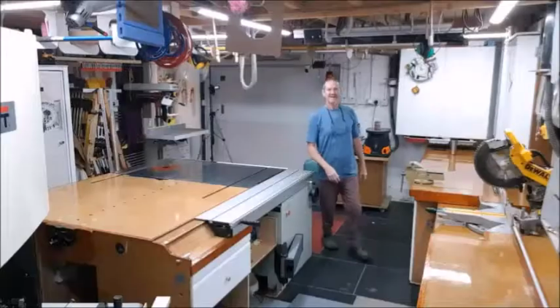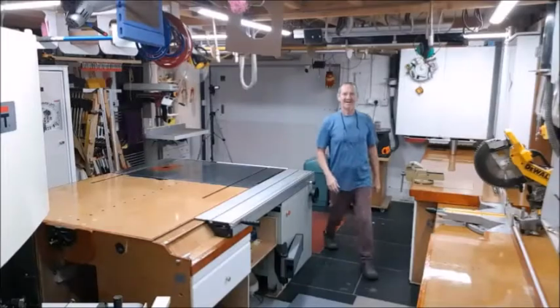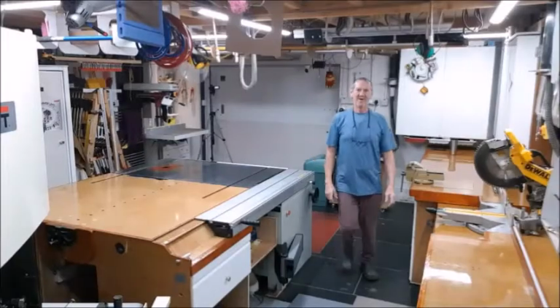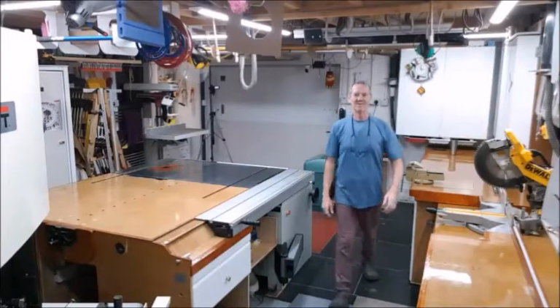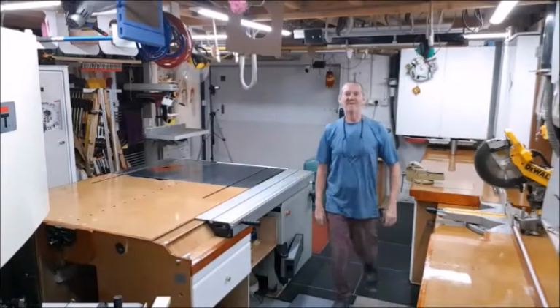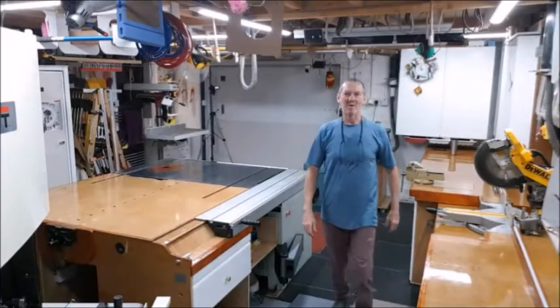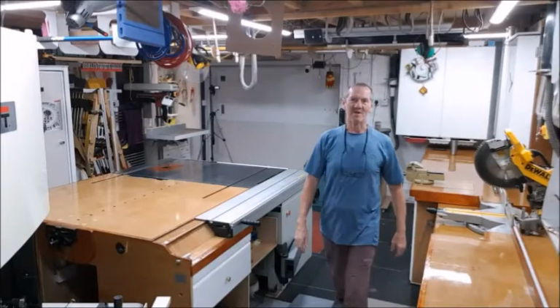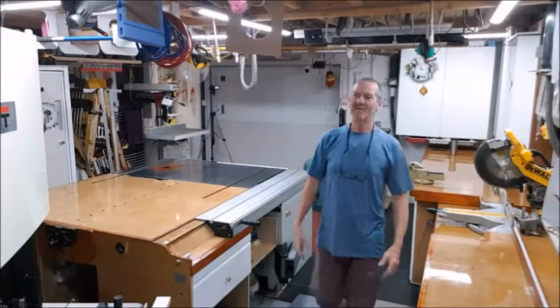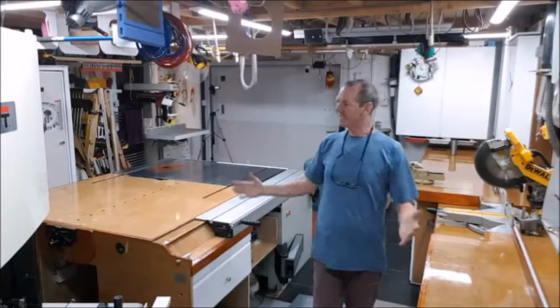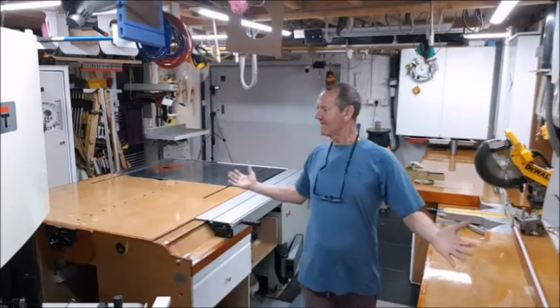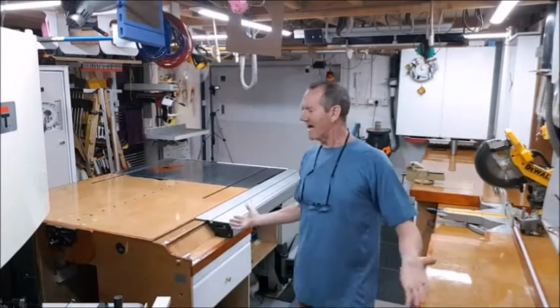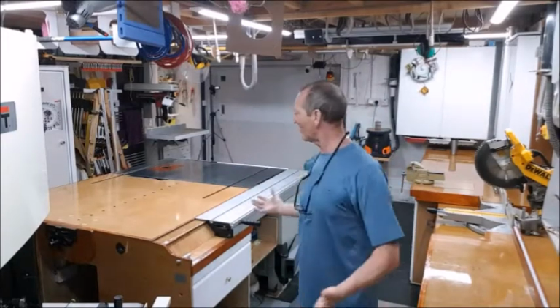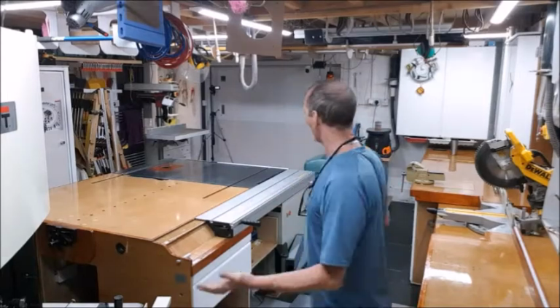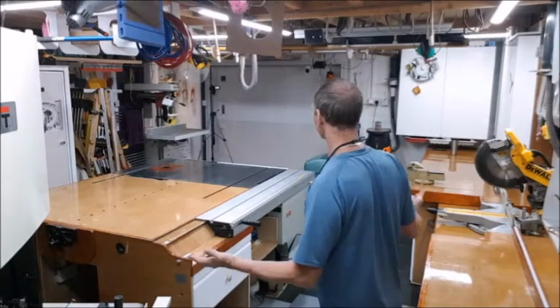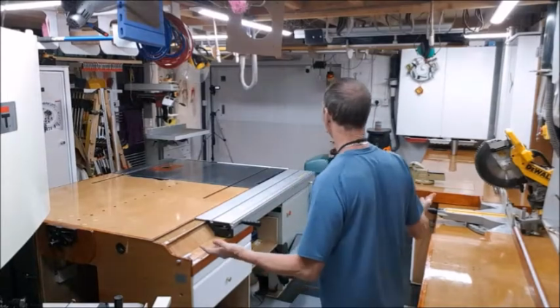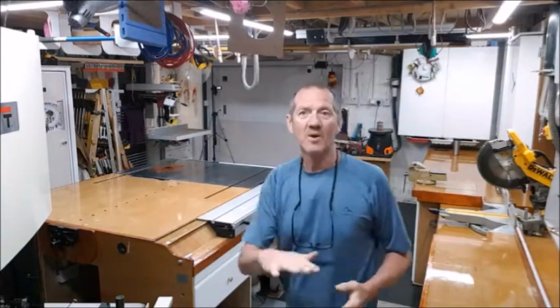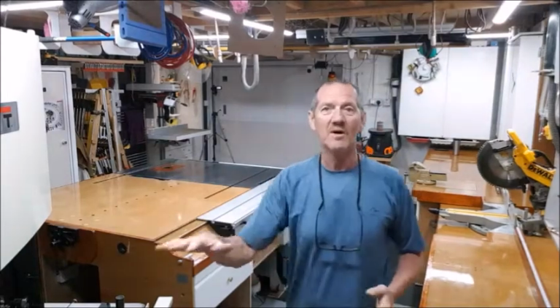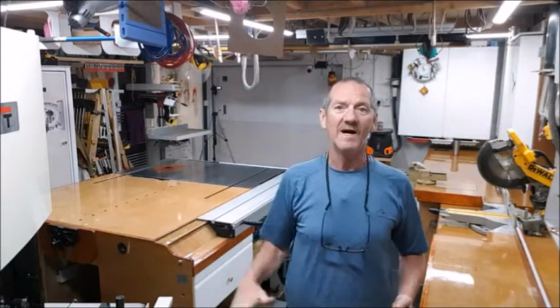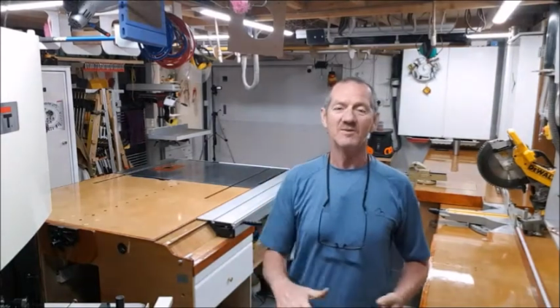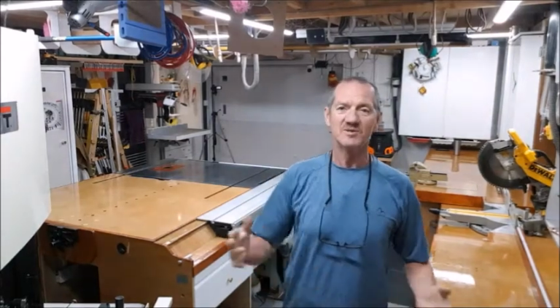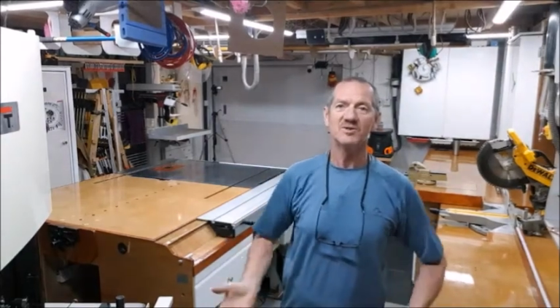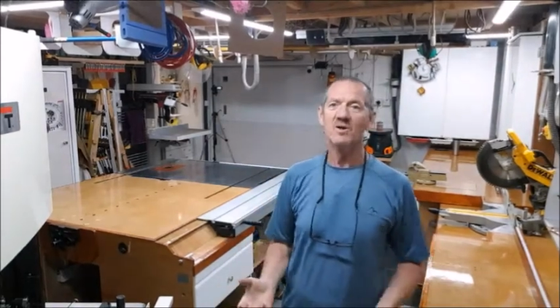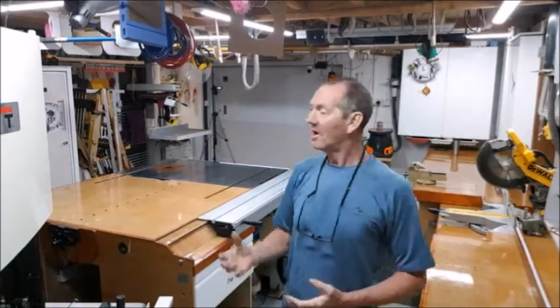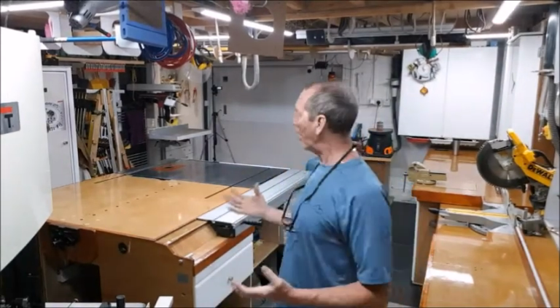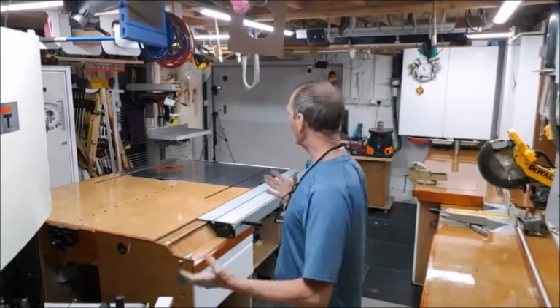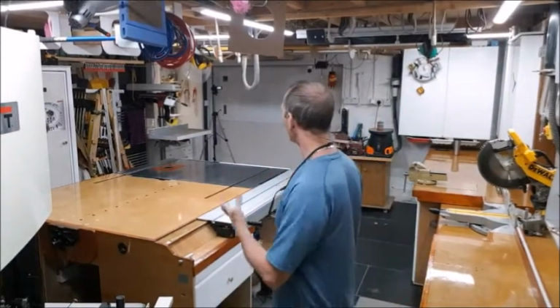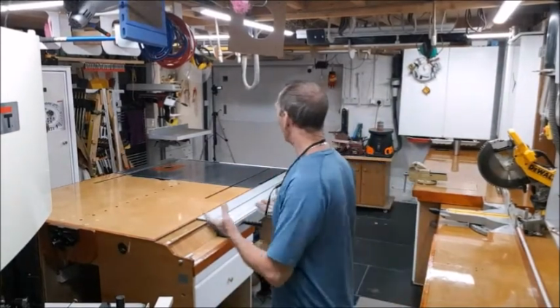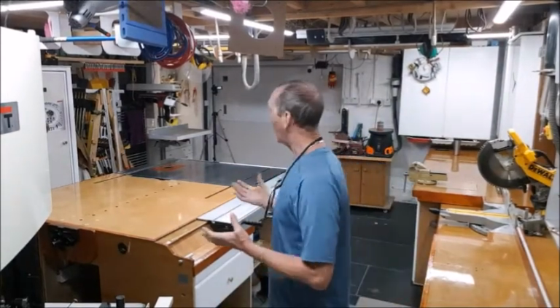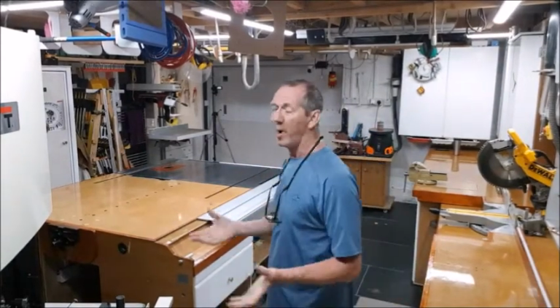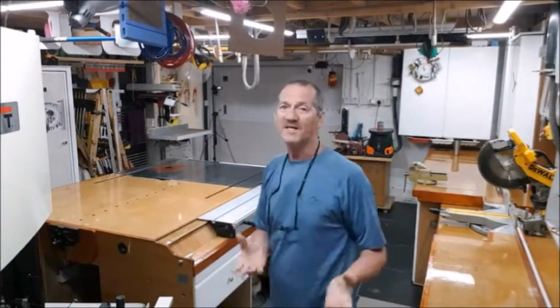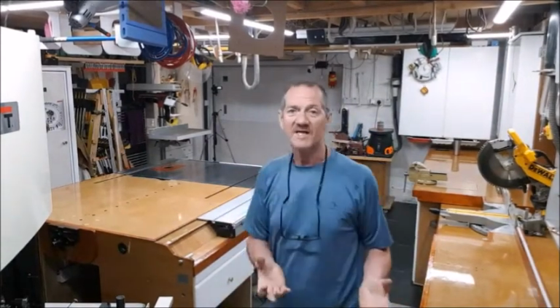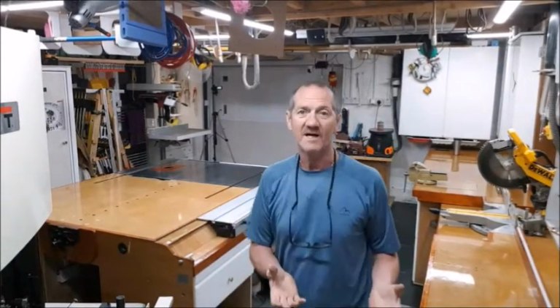Hello and welcome to my workshop. This is the Almond Bank workshop tour, just to show what there is and why it's here.